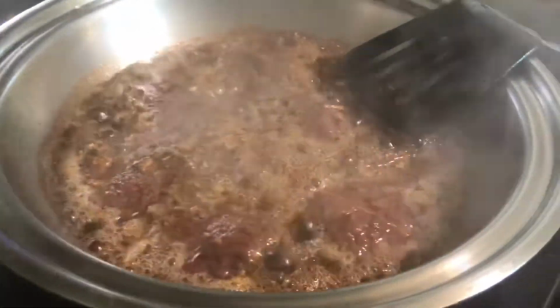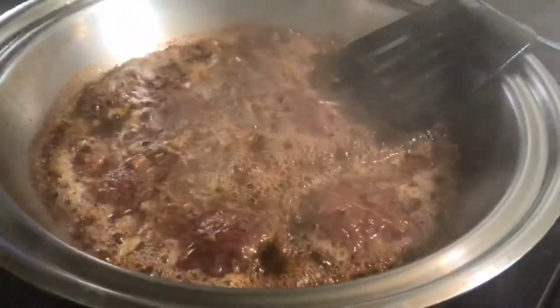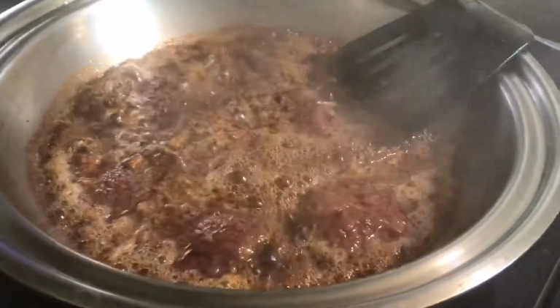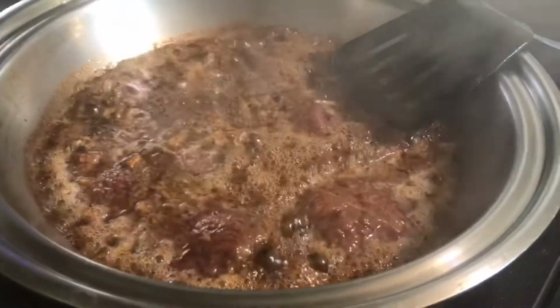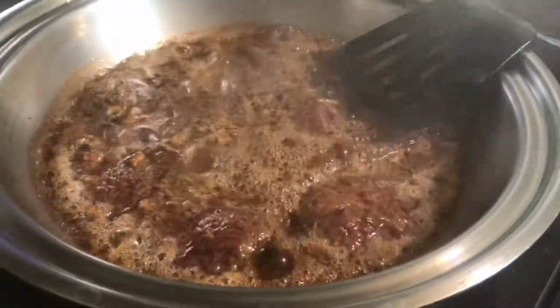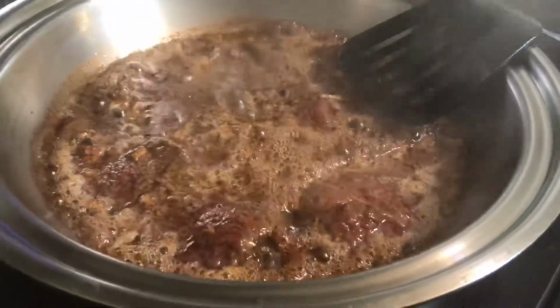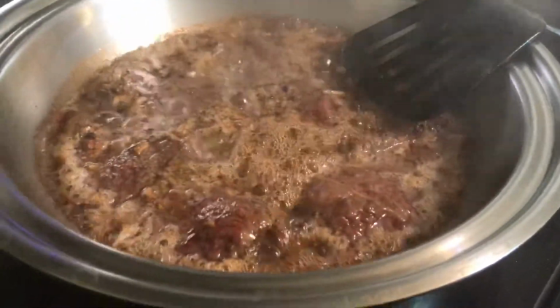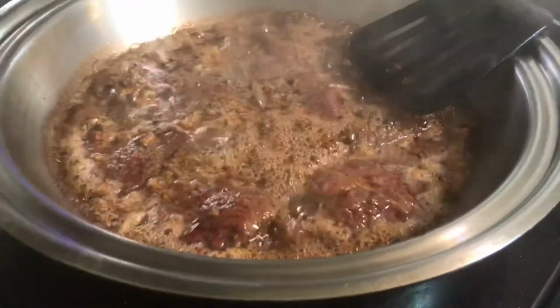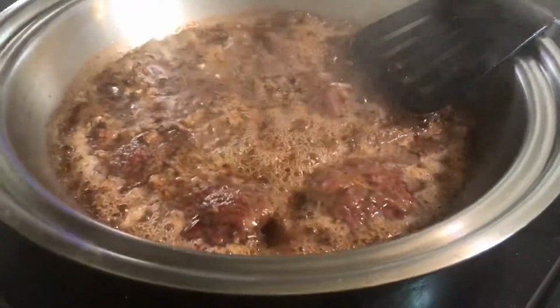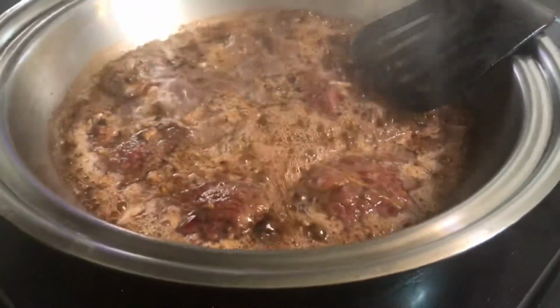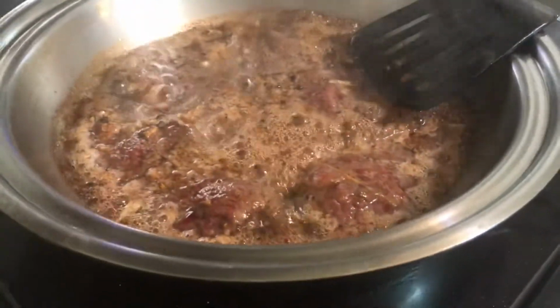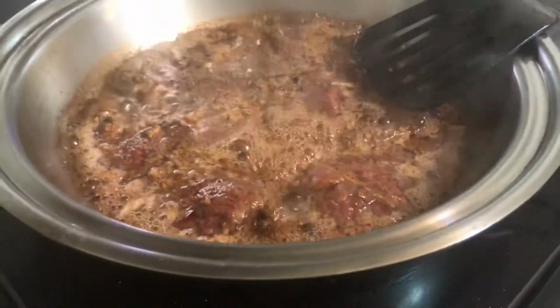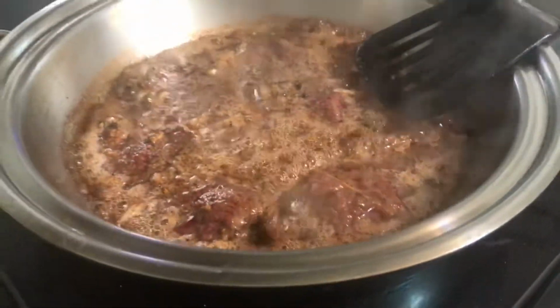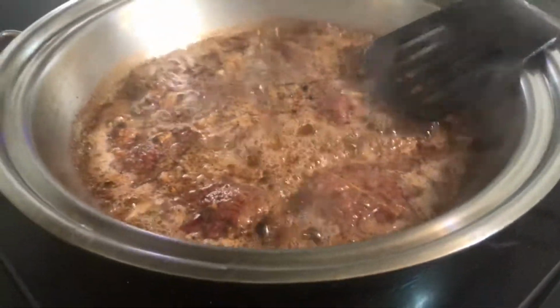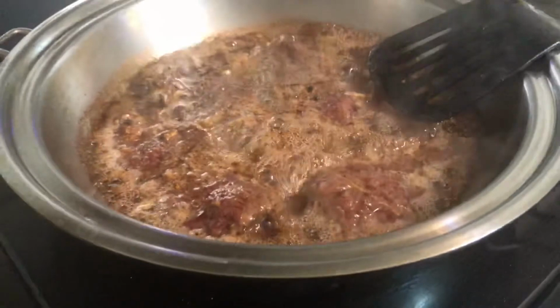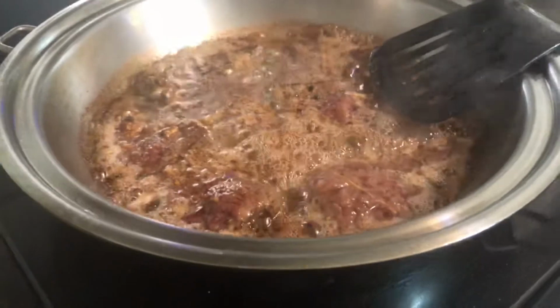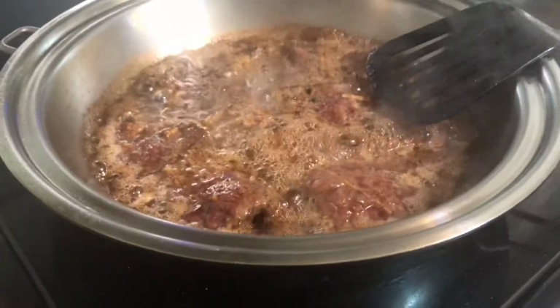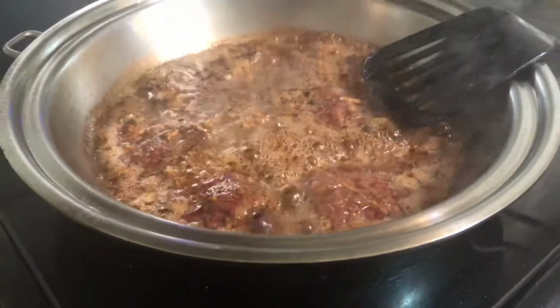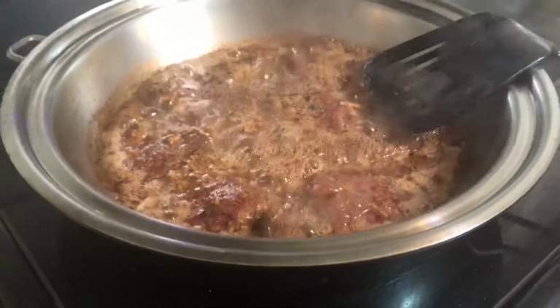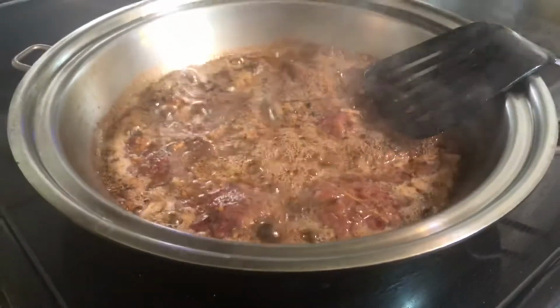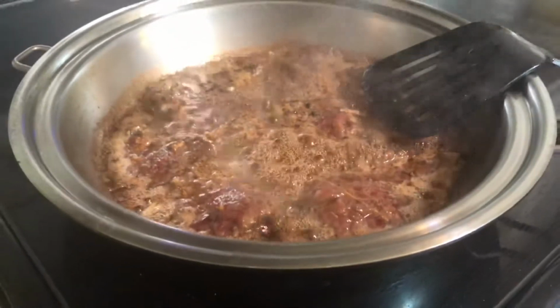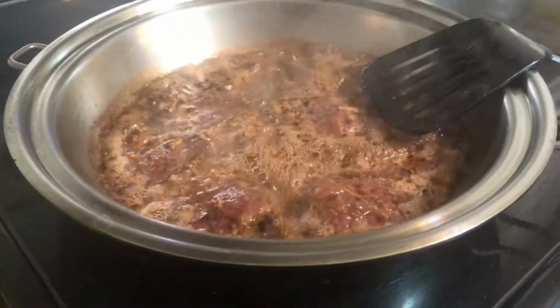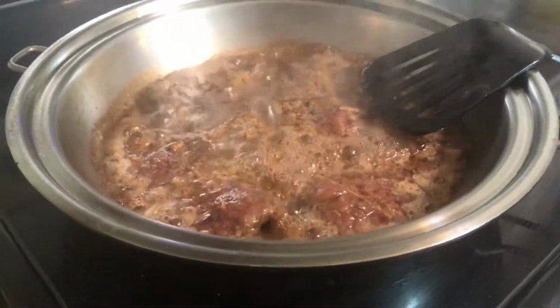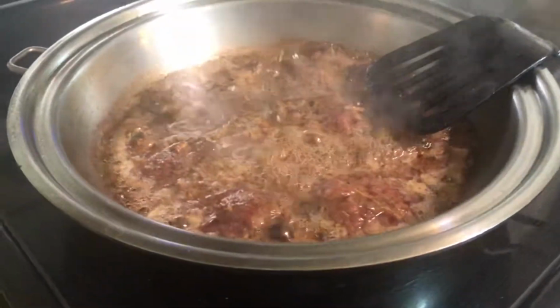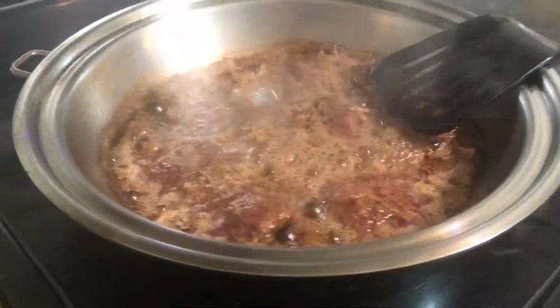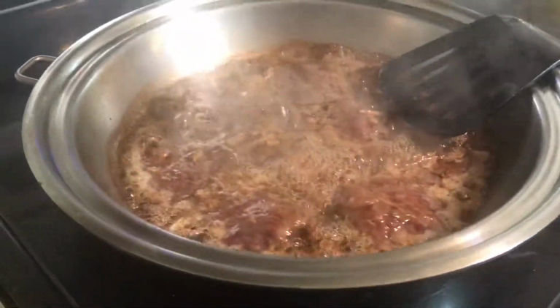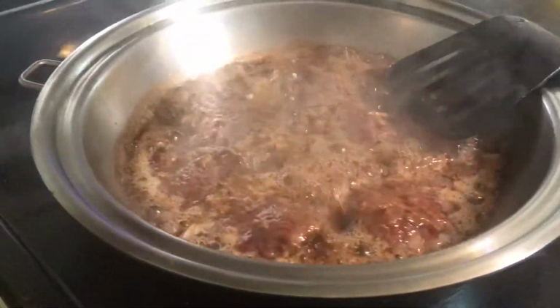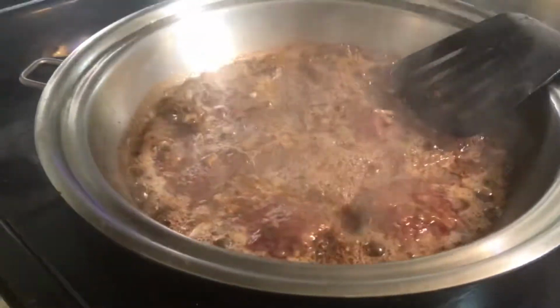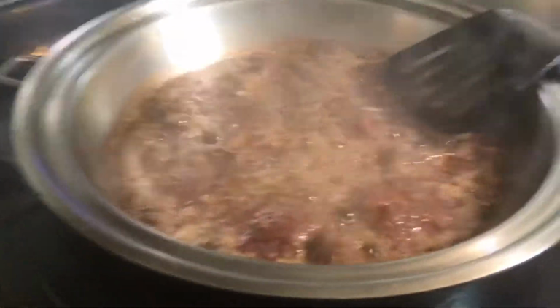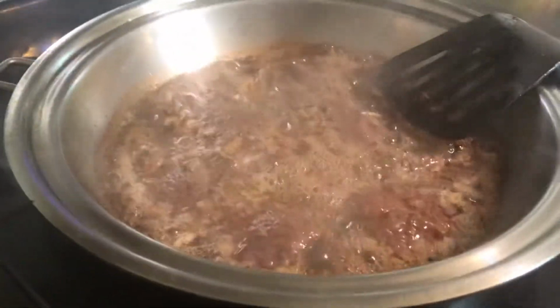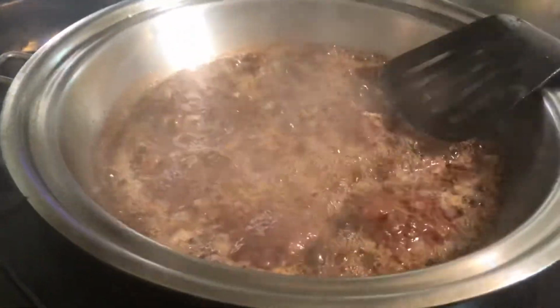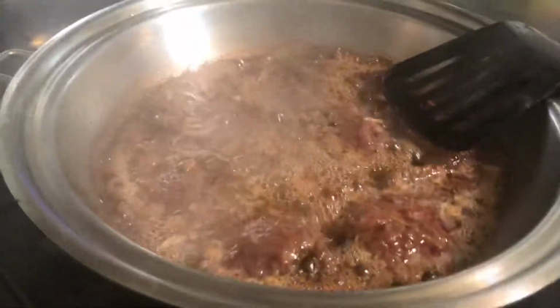Someone said to me: 'Hindi mo pinakikita sa amin yung naluto na!' — you're not showing us the finished dish! [laughs]